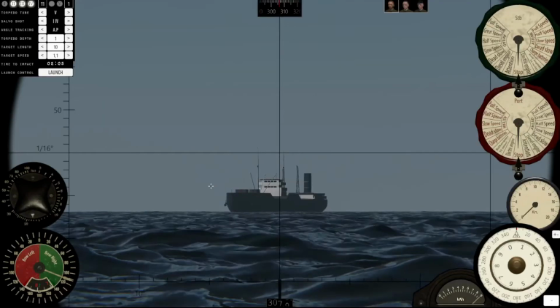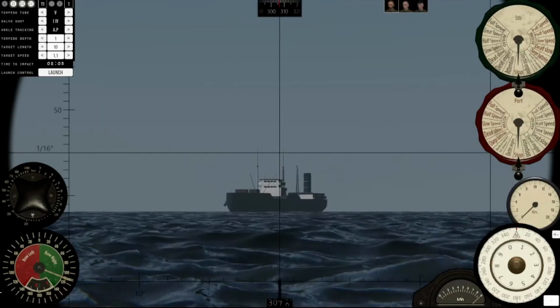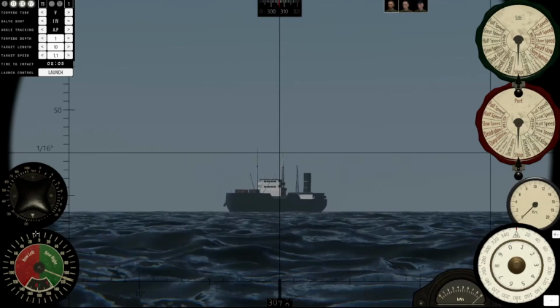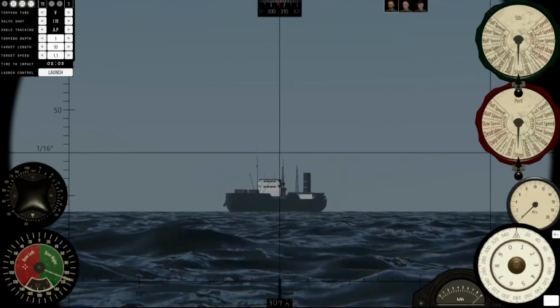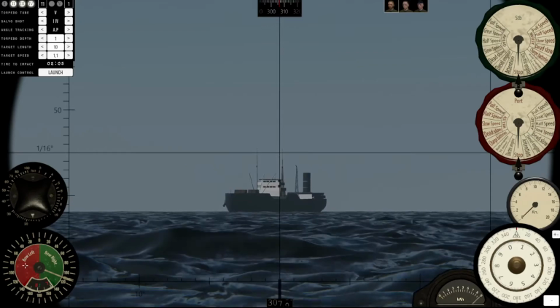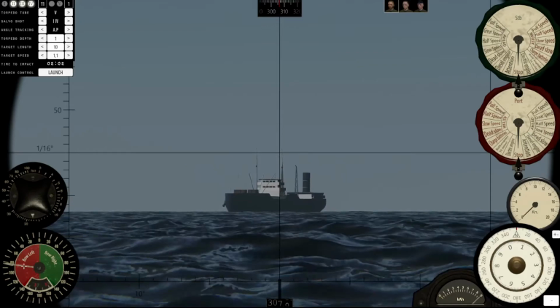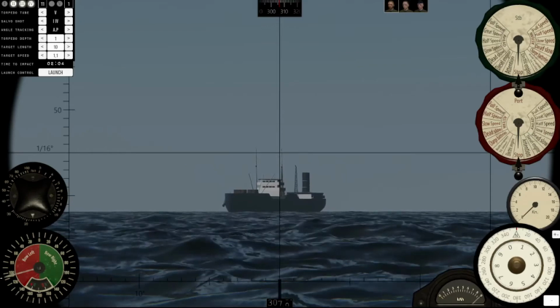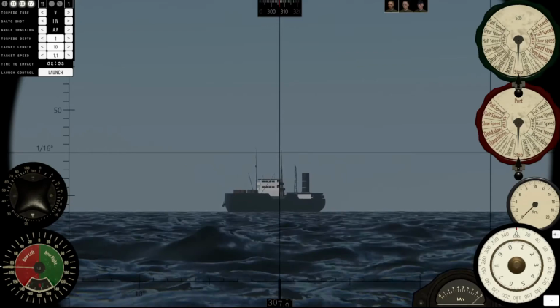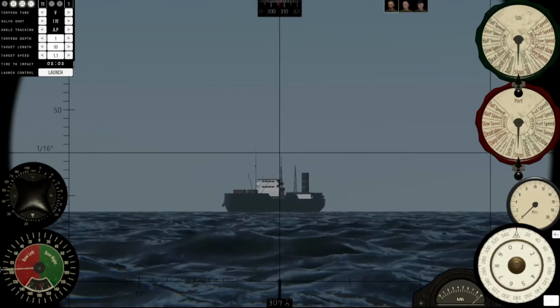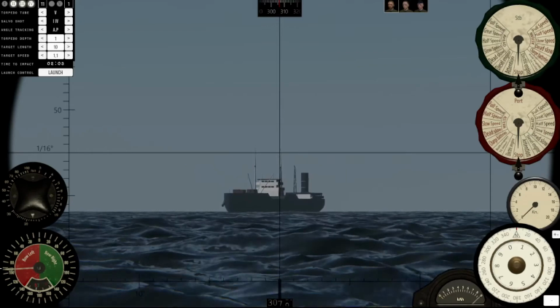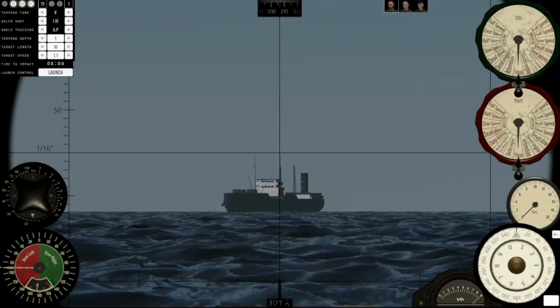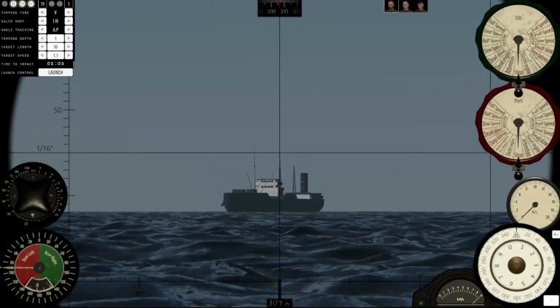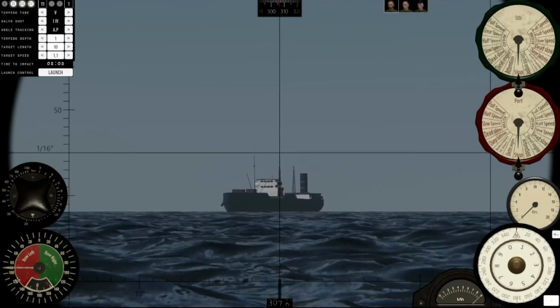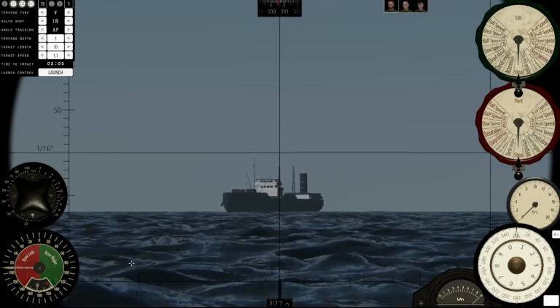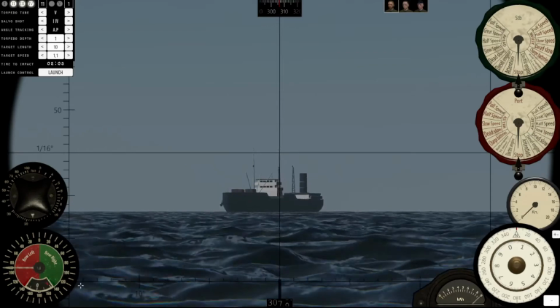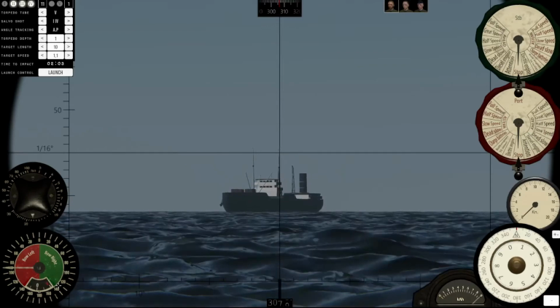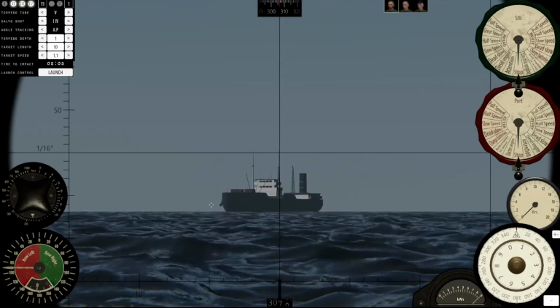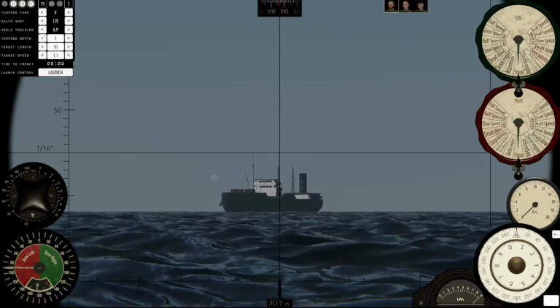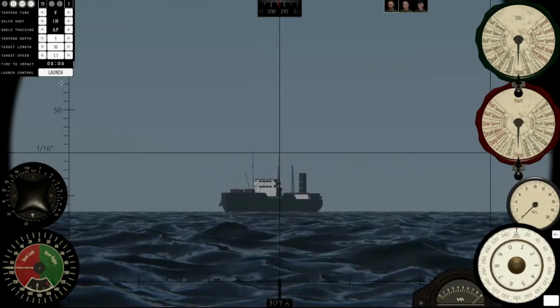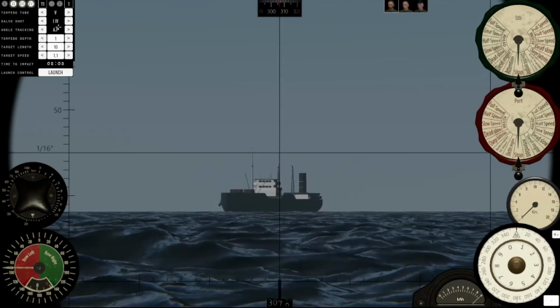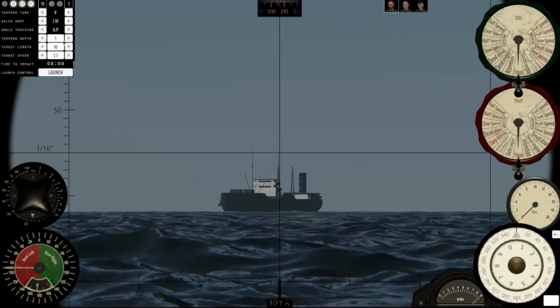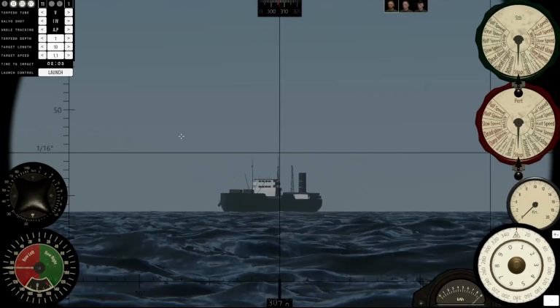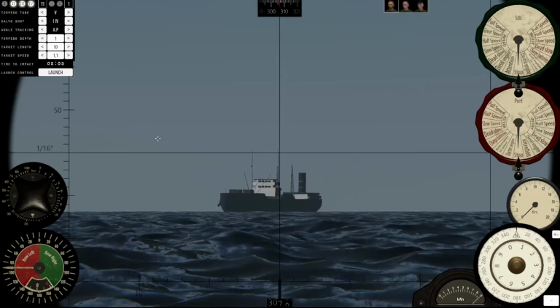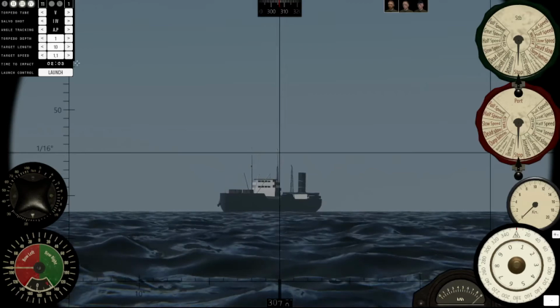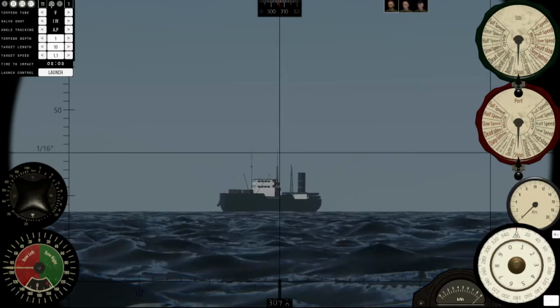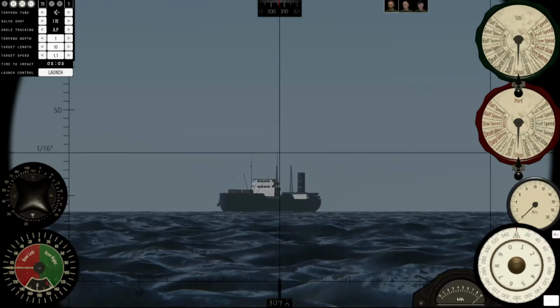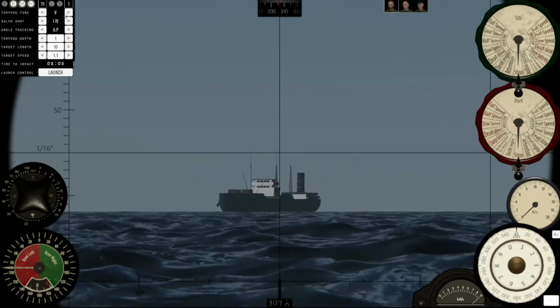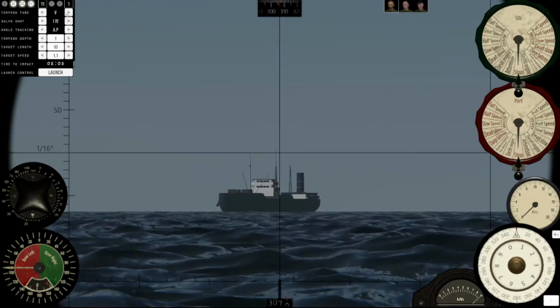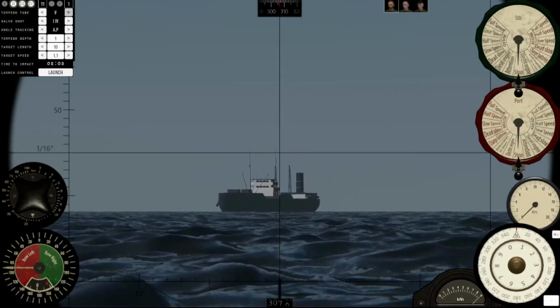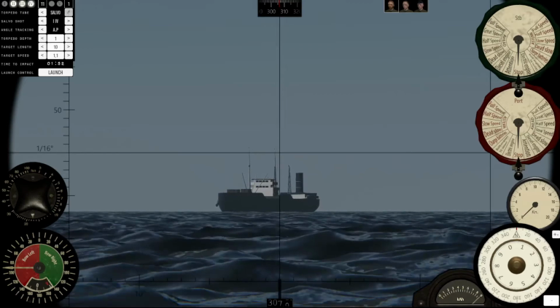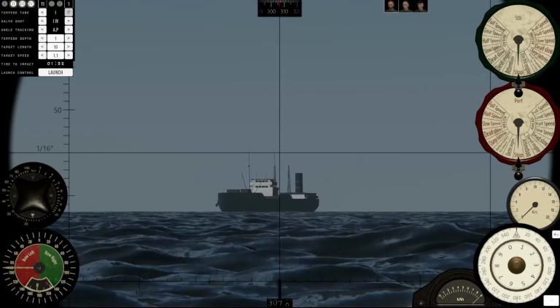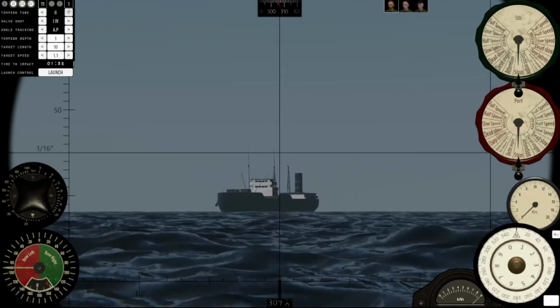Lateral speed 1.1. We are on the left, so we're going to shoot with this incredible AOB. That's it.